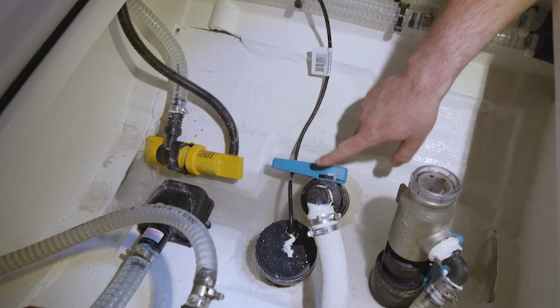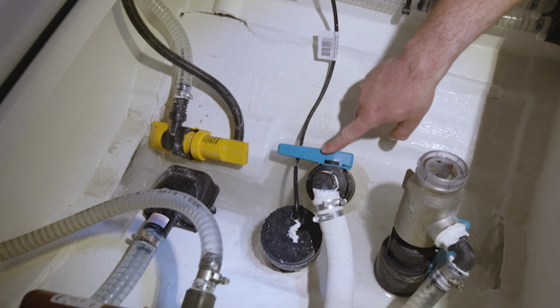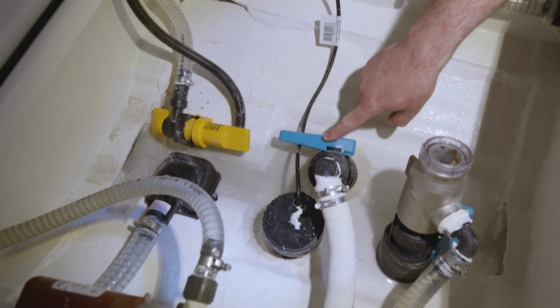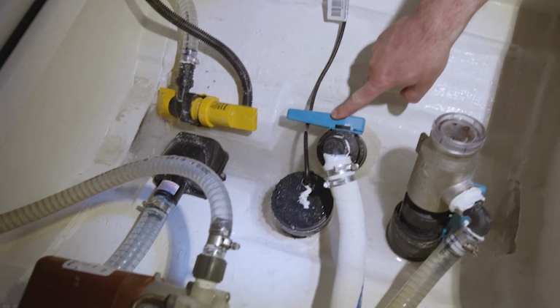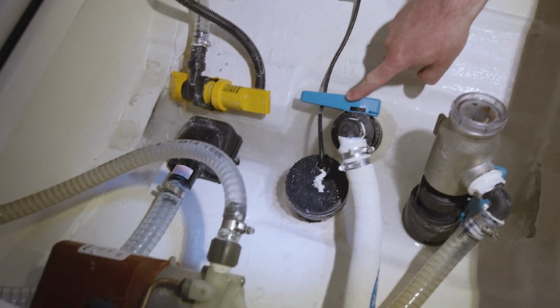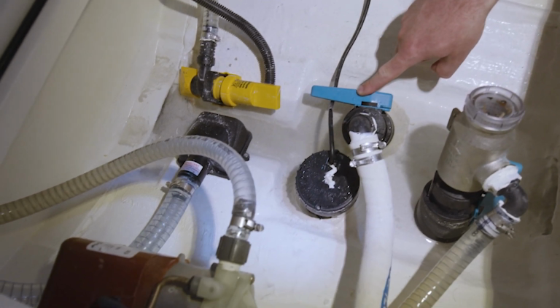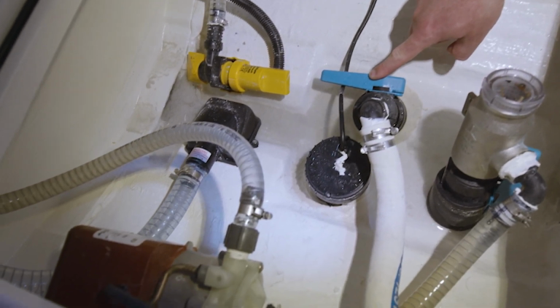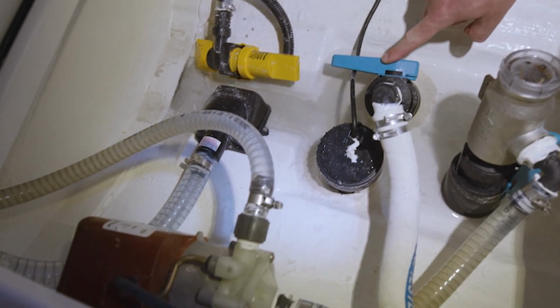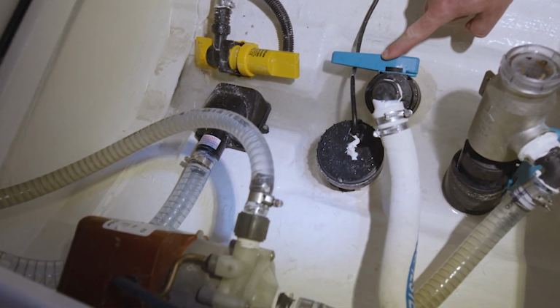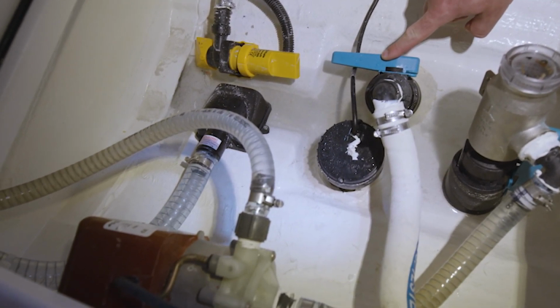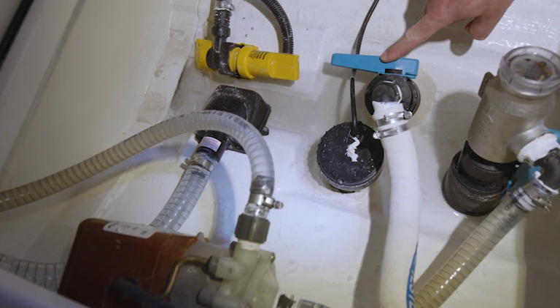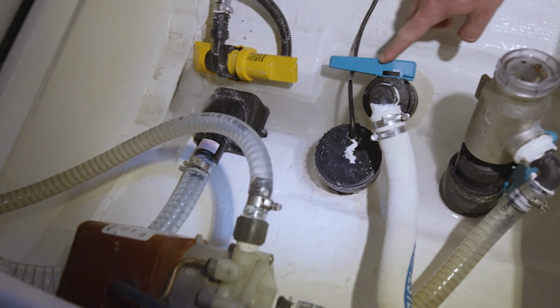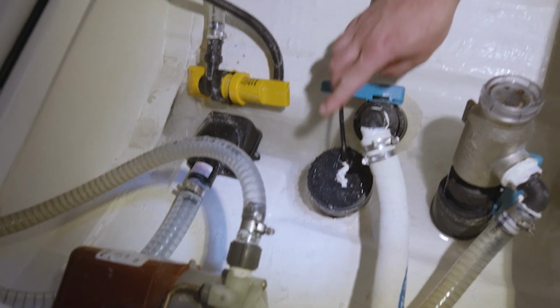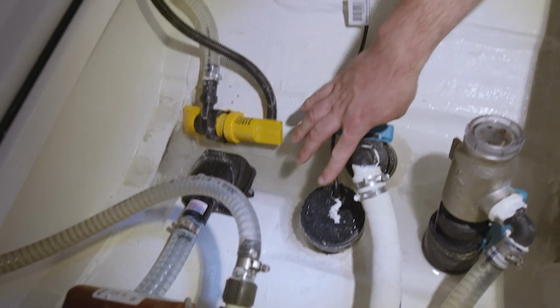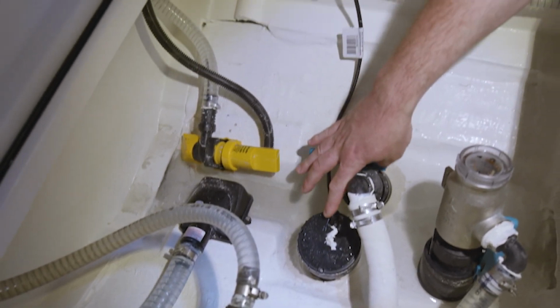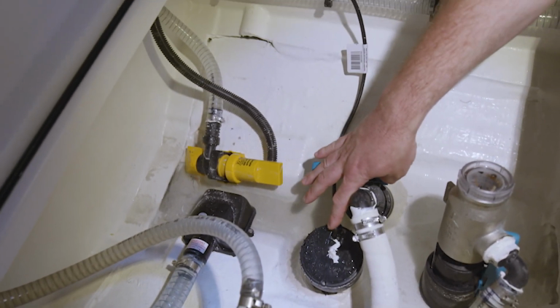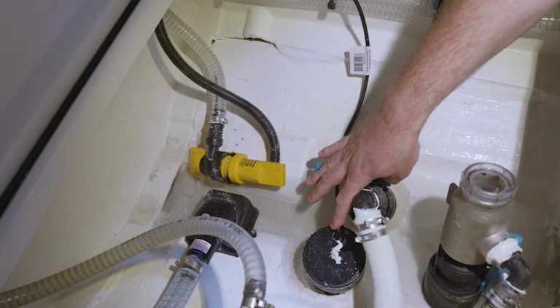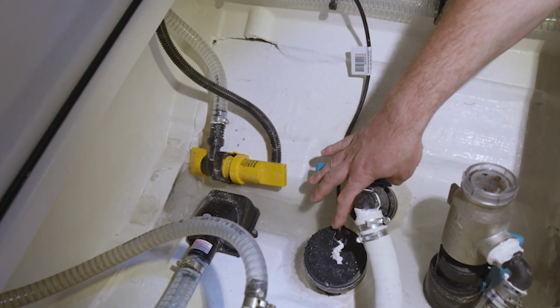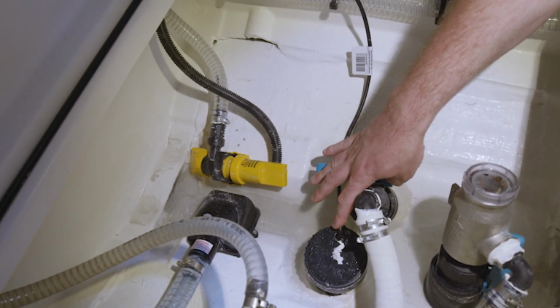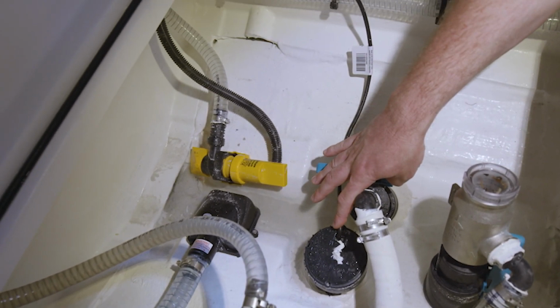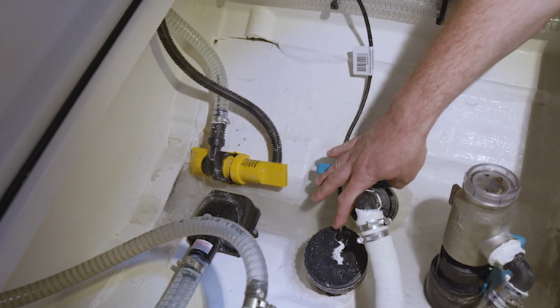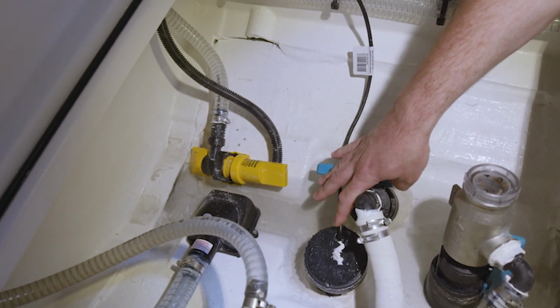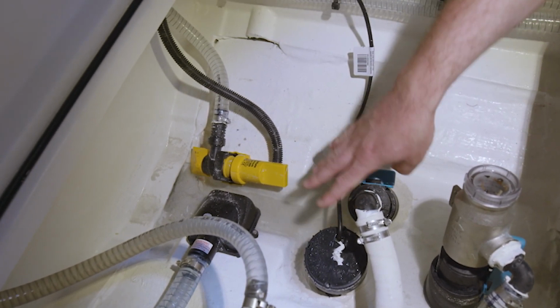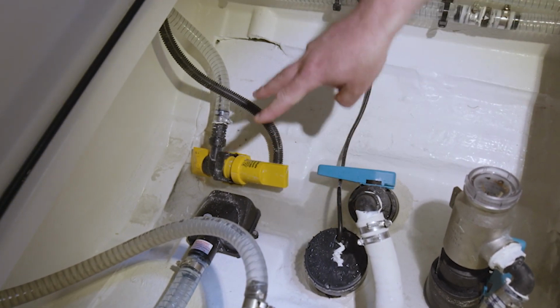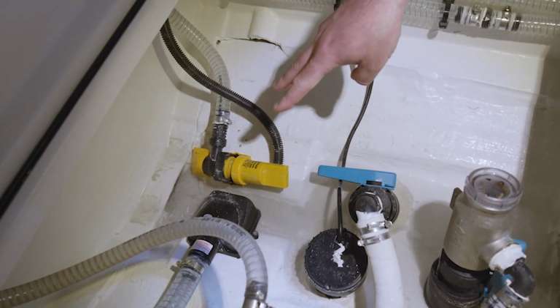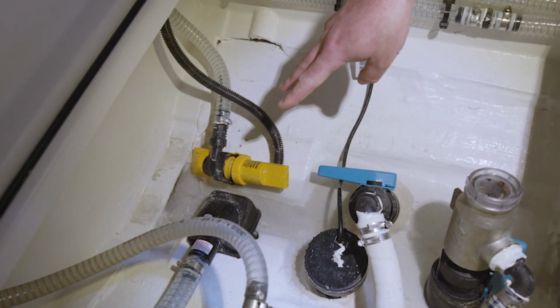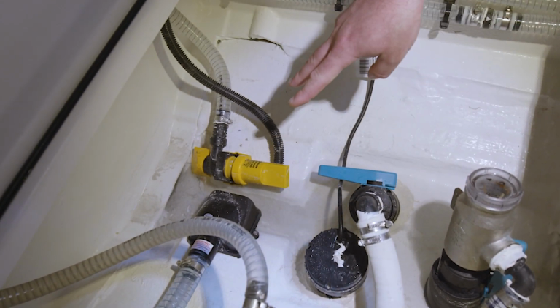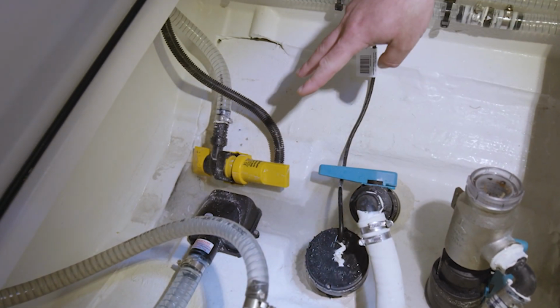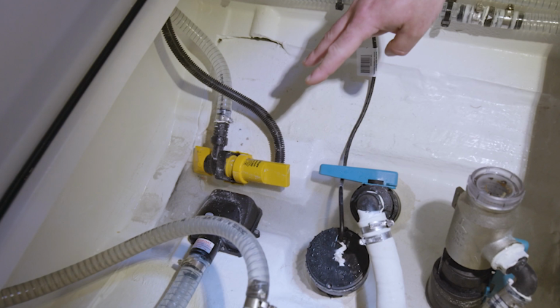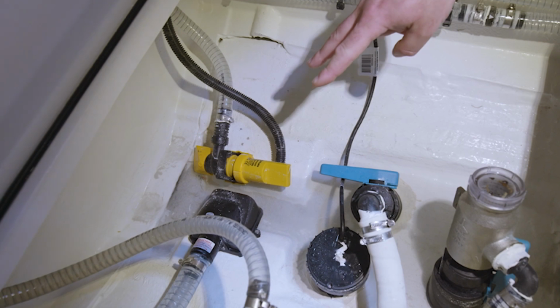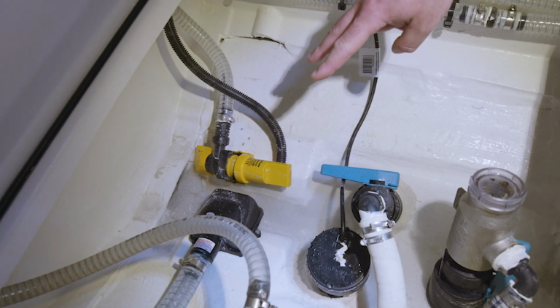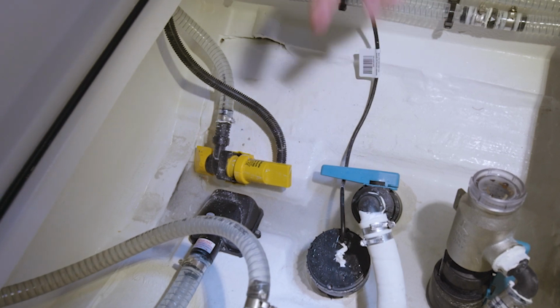This is the seacock for the black water tank. This is the echo sounder transducer, and those two are bilge pumps.